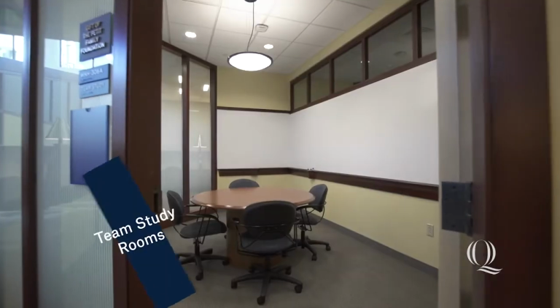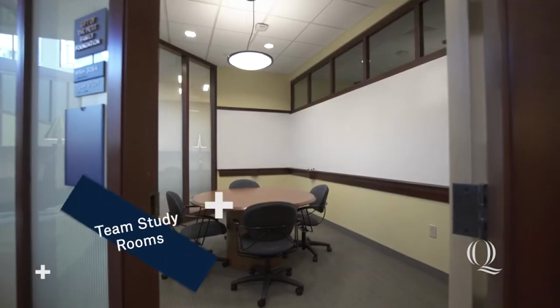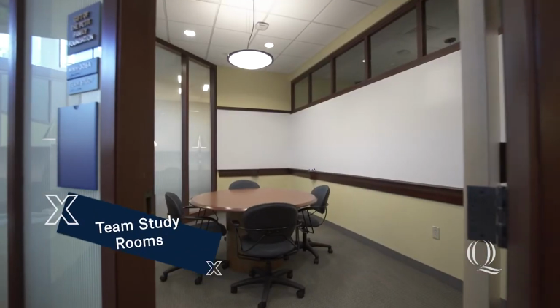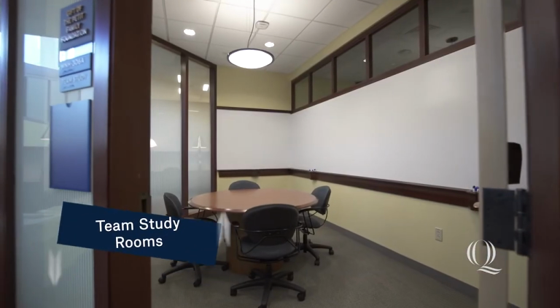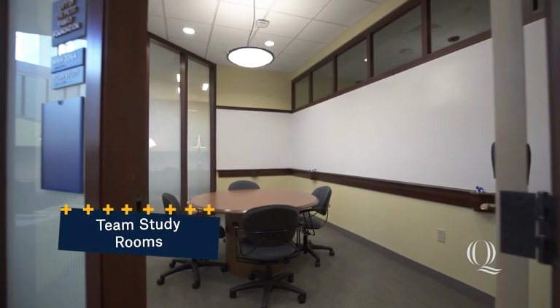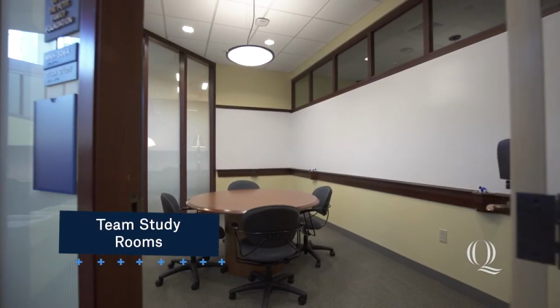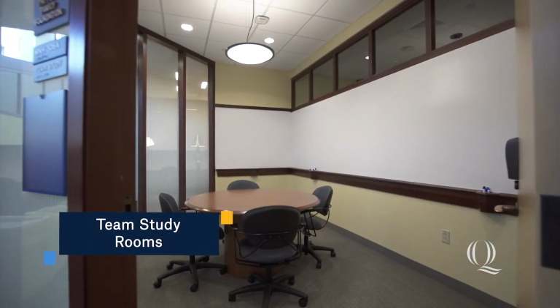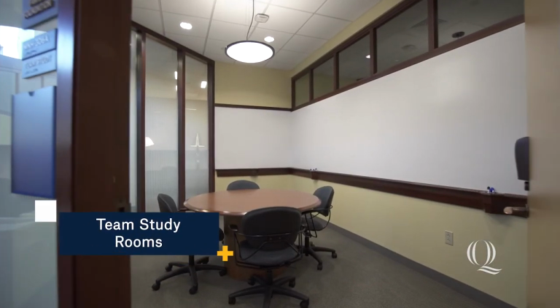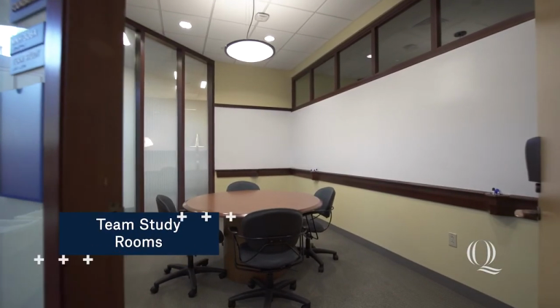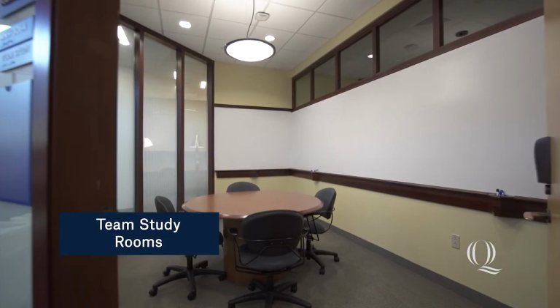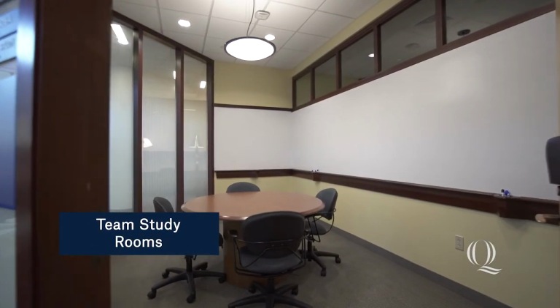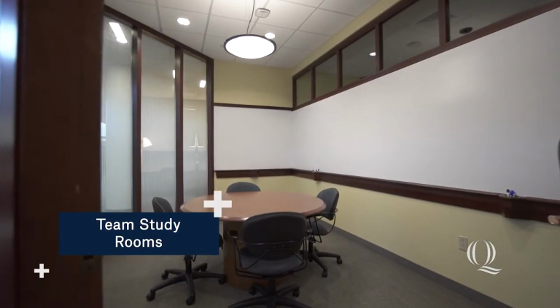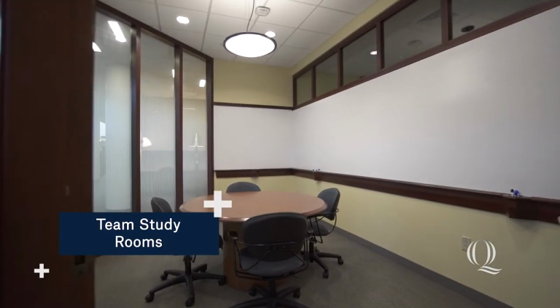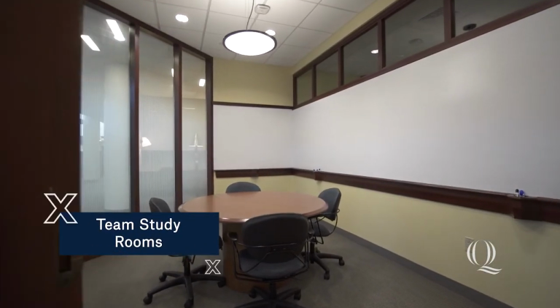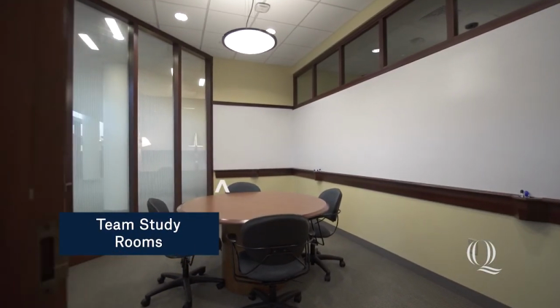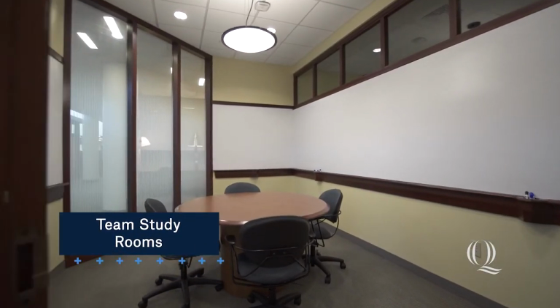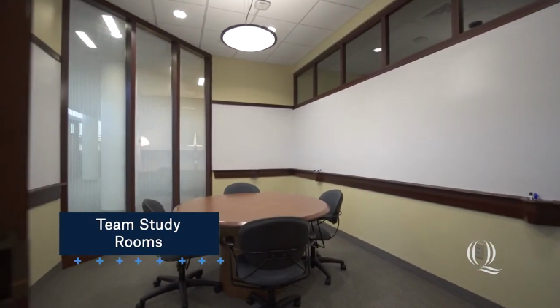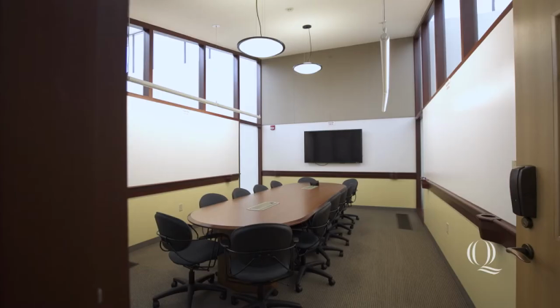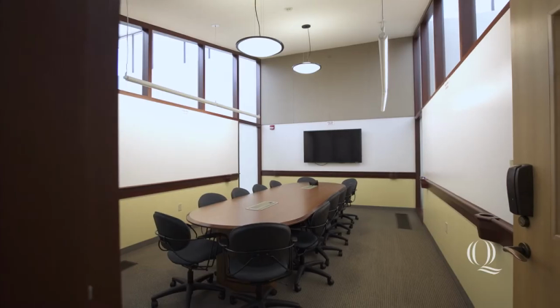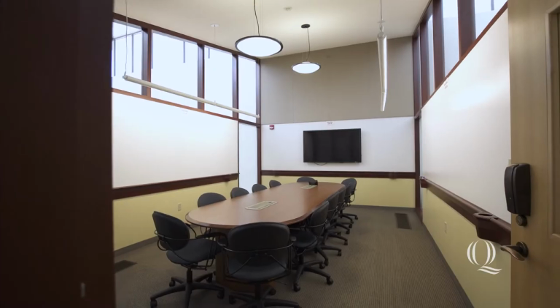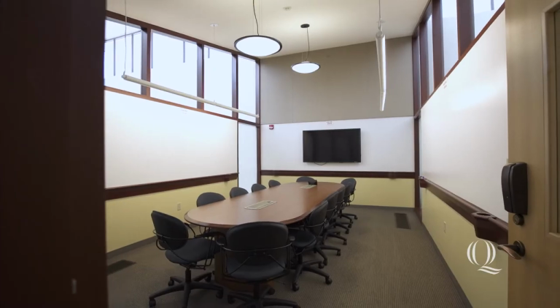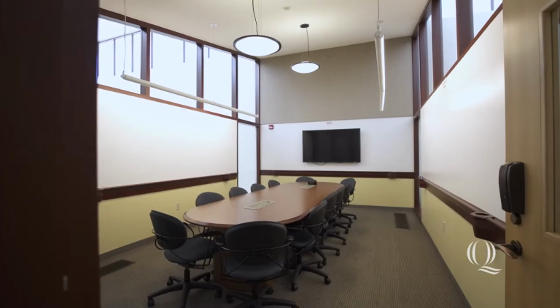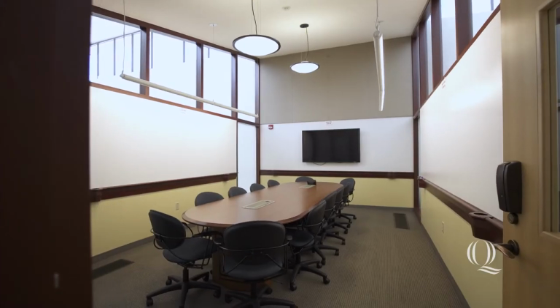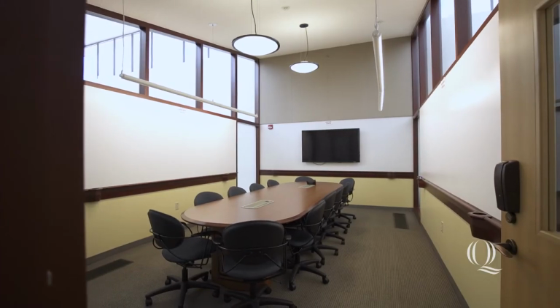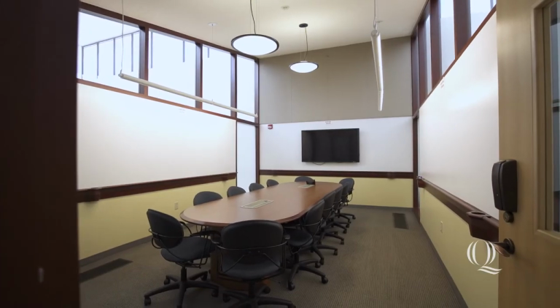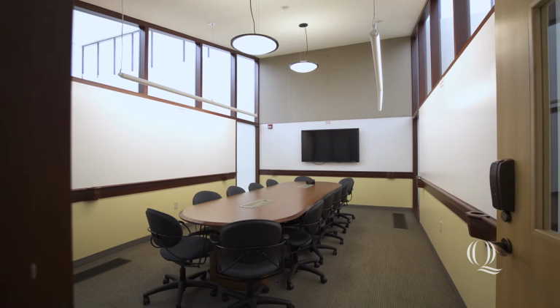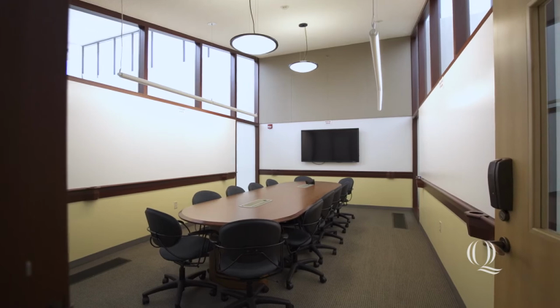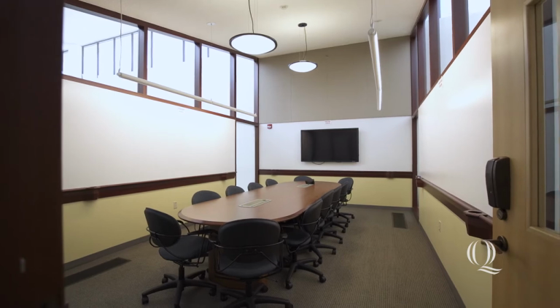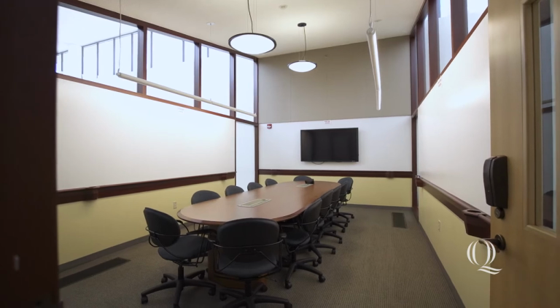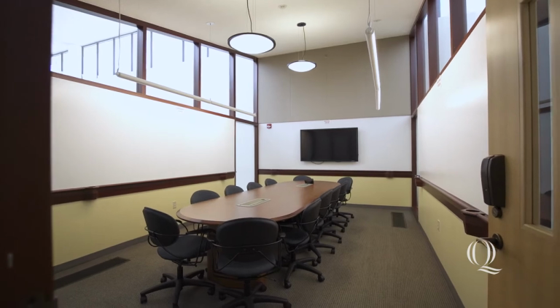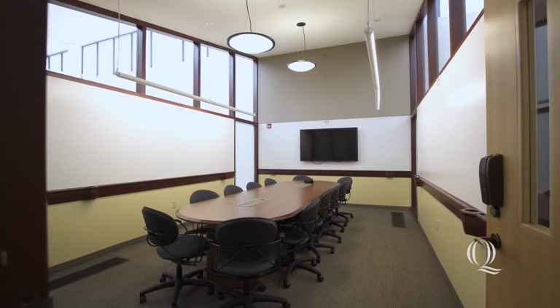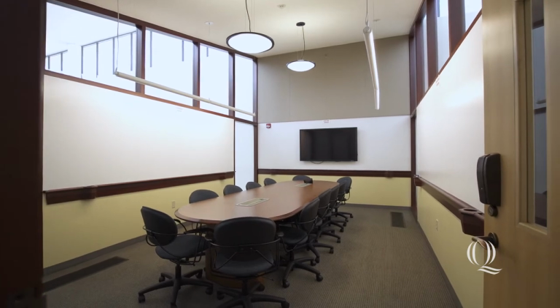Located throughout the School of Medicine, team study rooms provide a great place to study in small groups or work on projects.